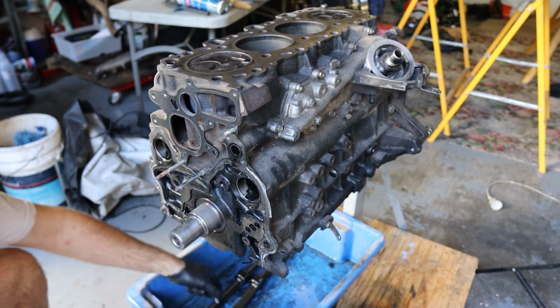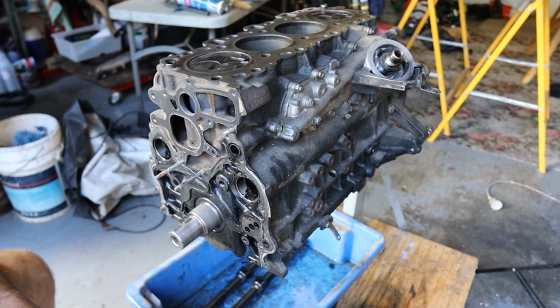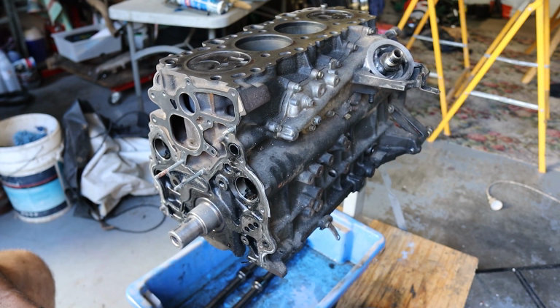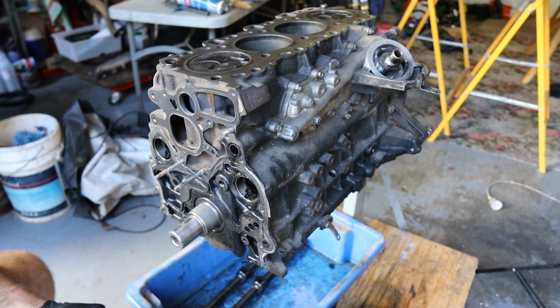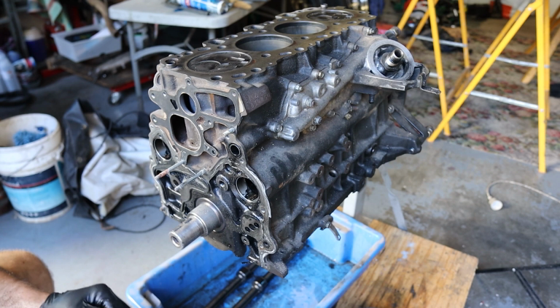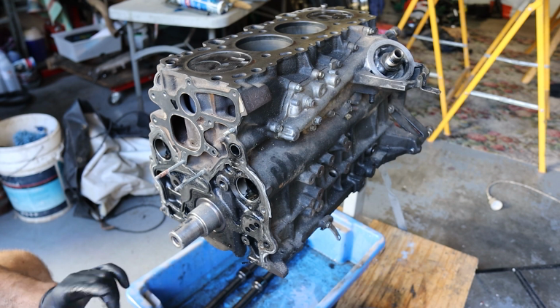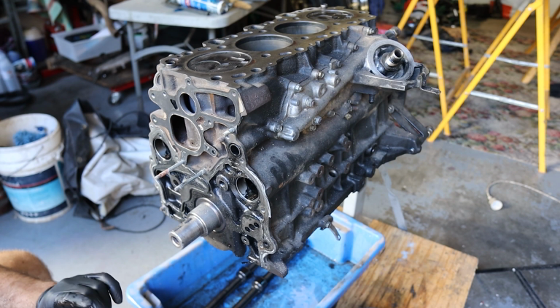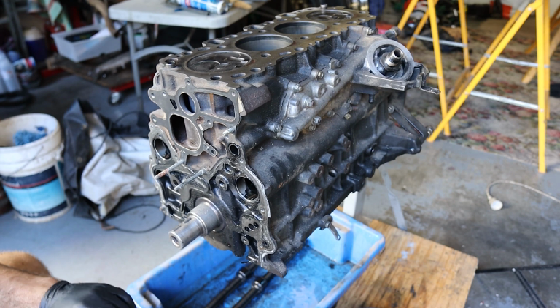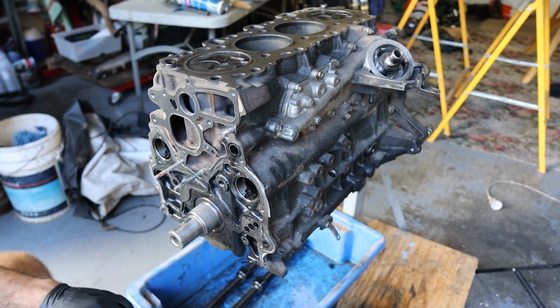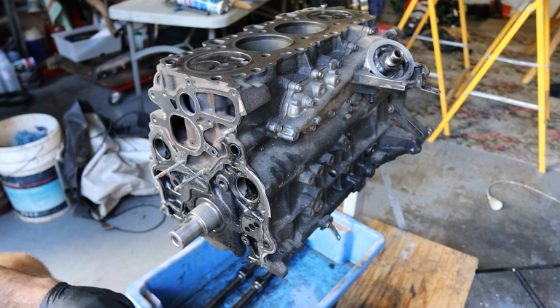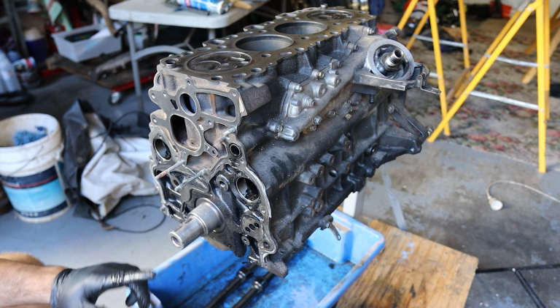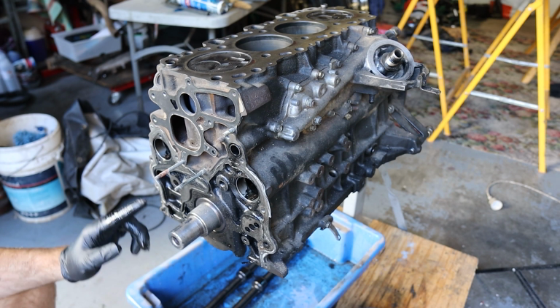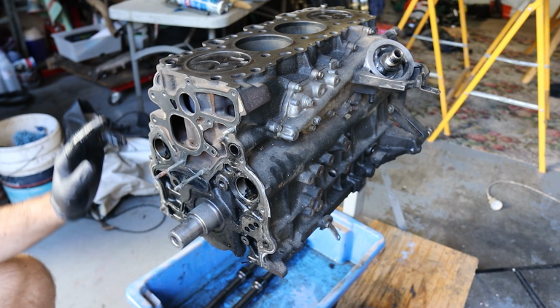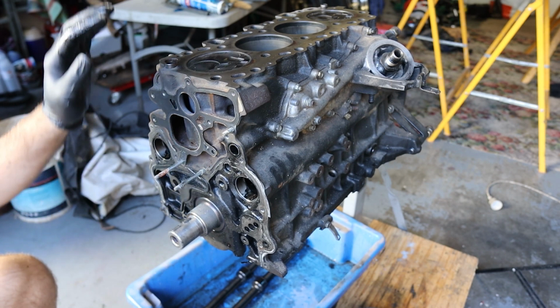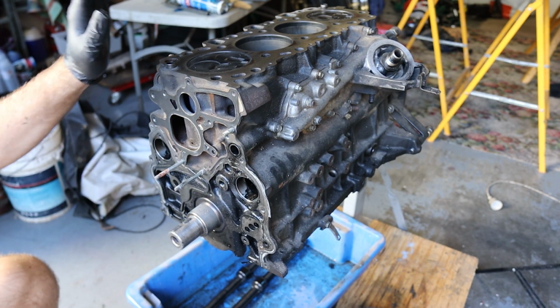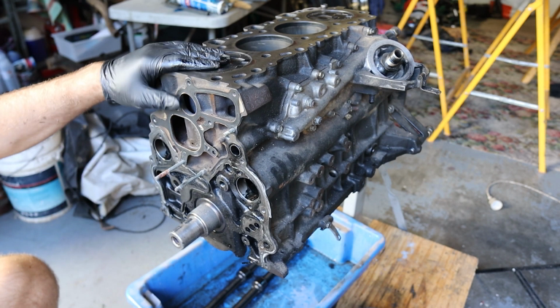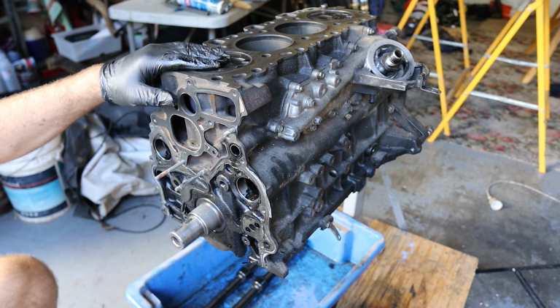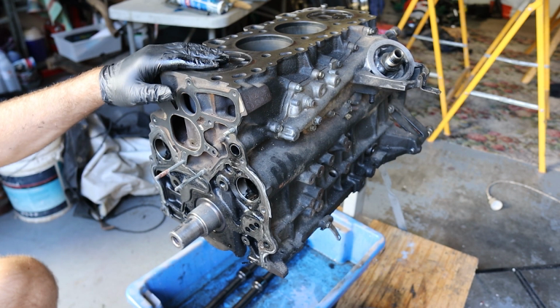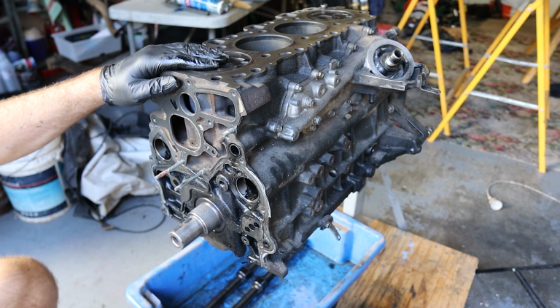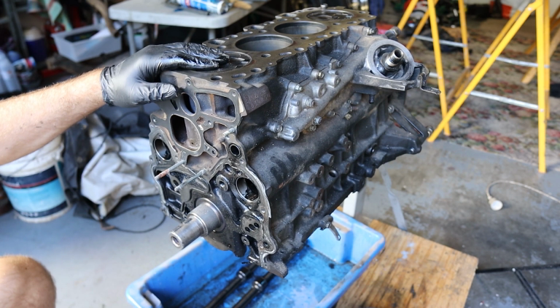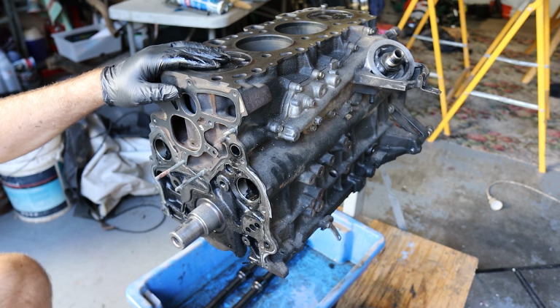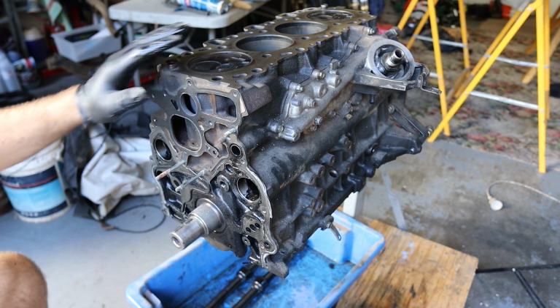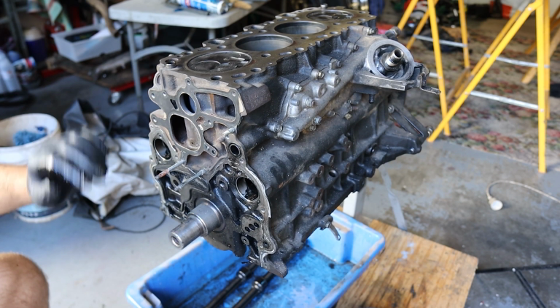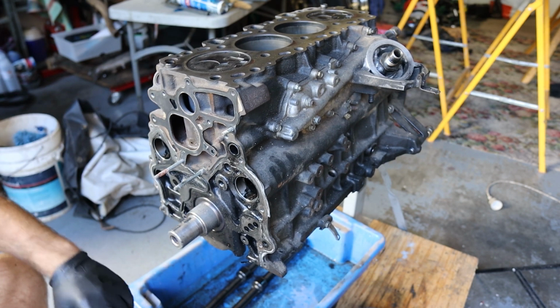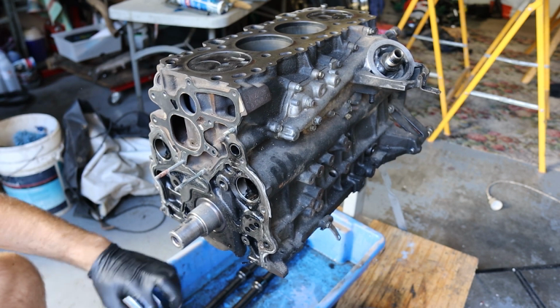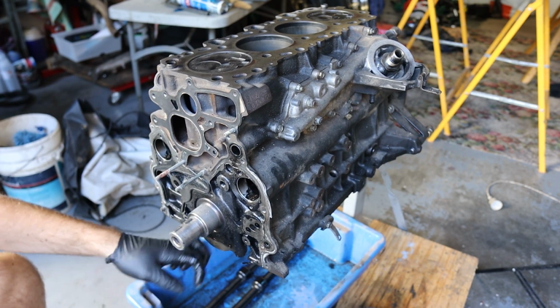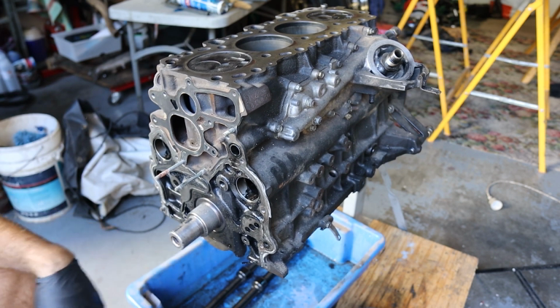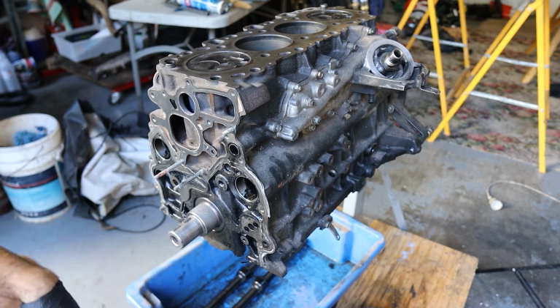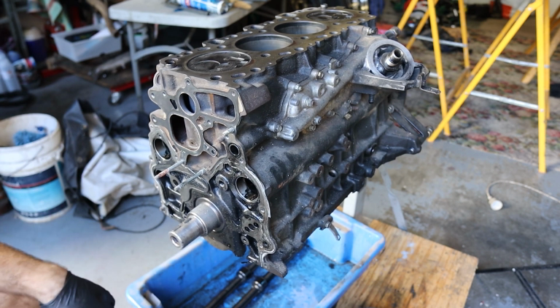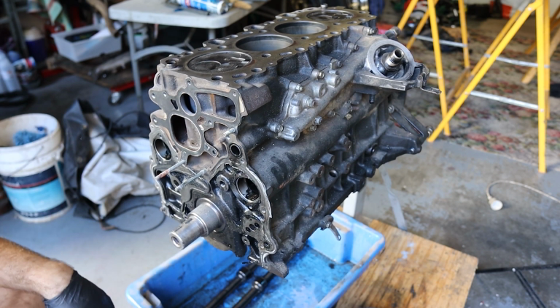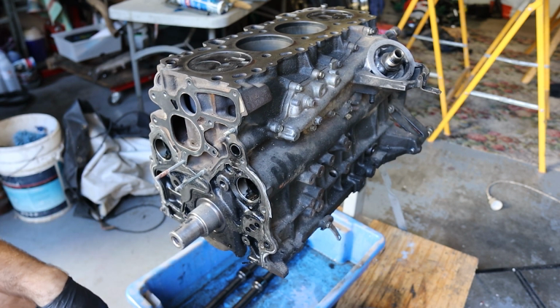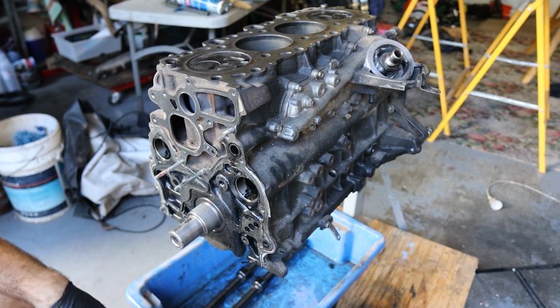So now we can flip the engine over, knock the pistons out, and then take the crank out.